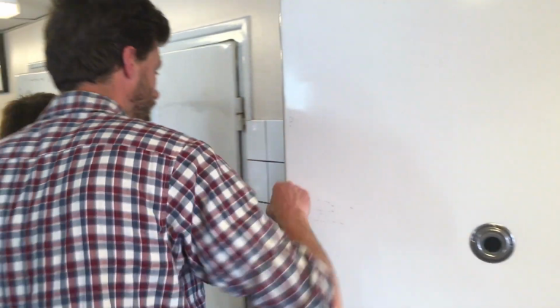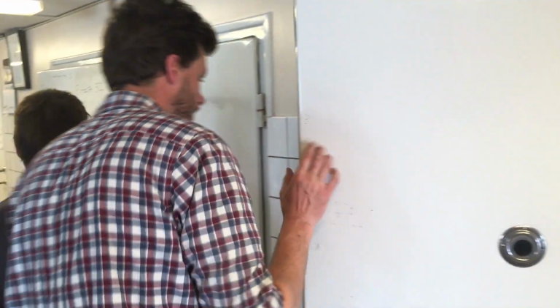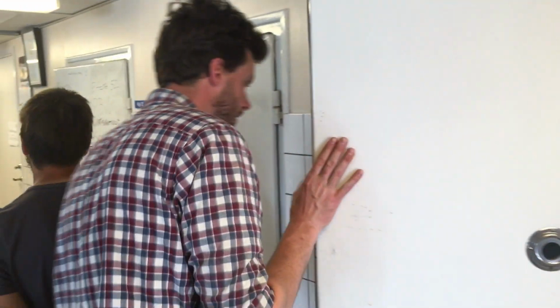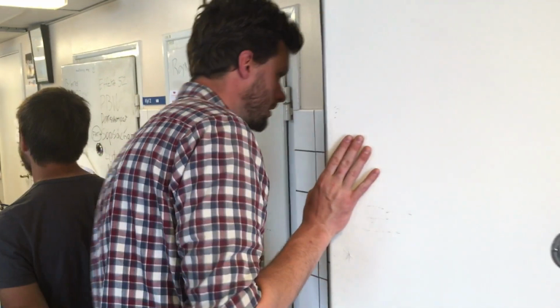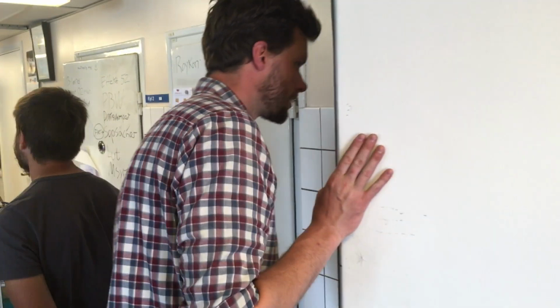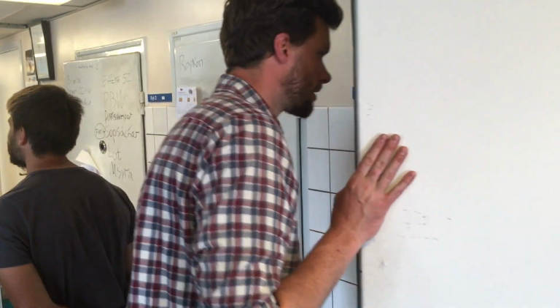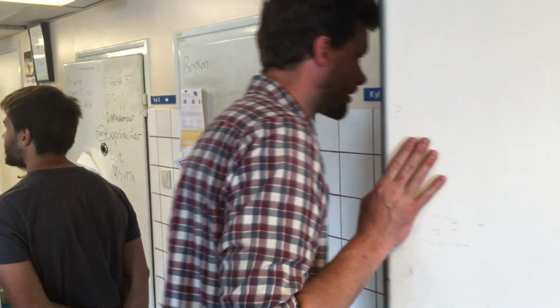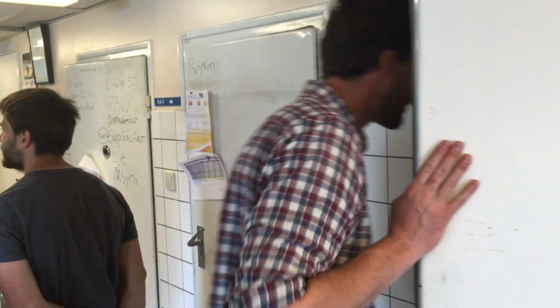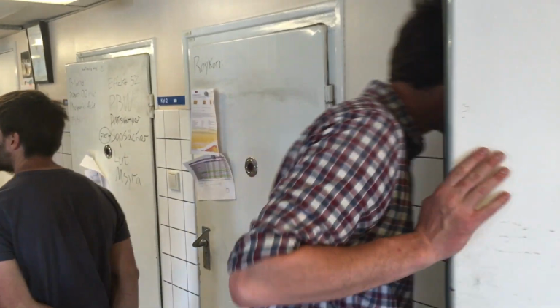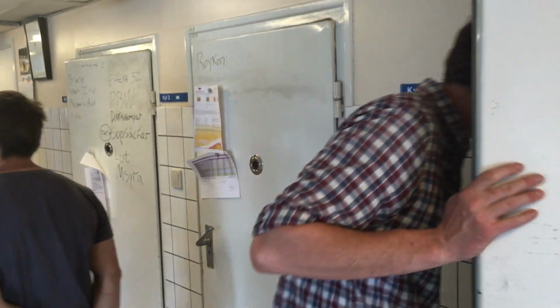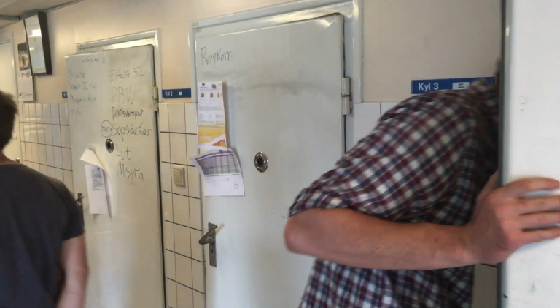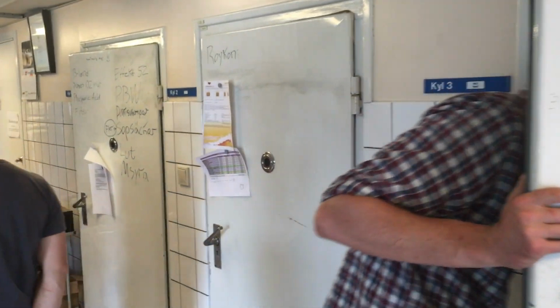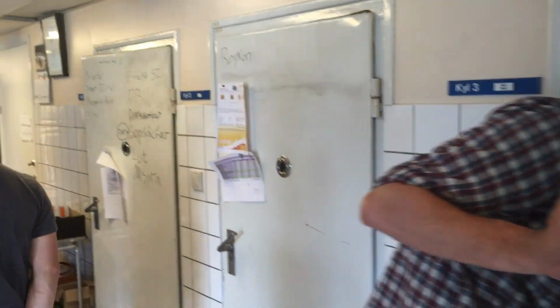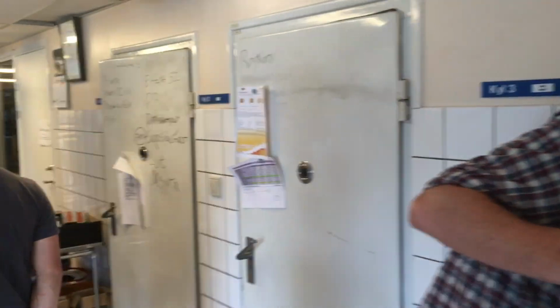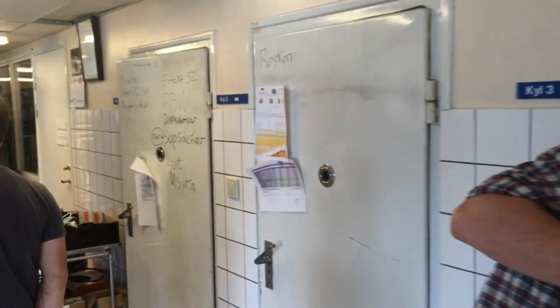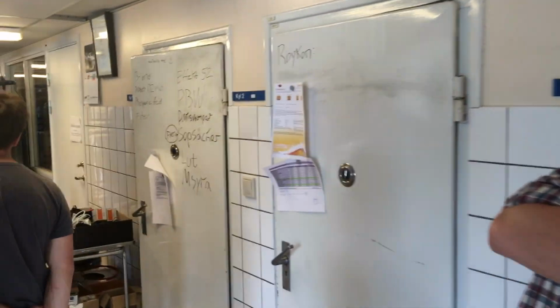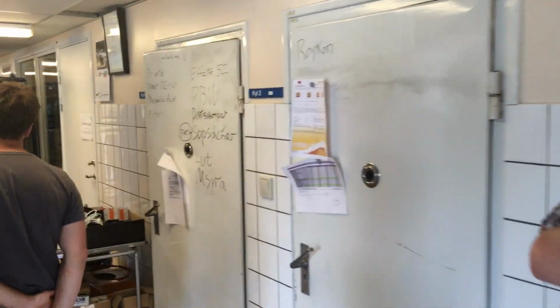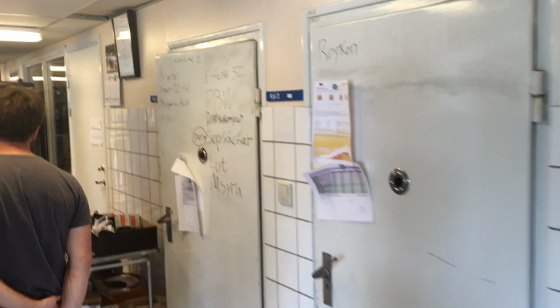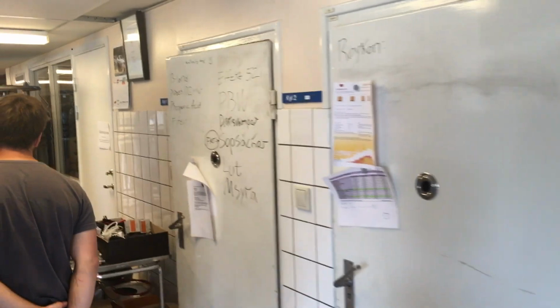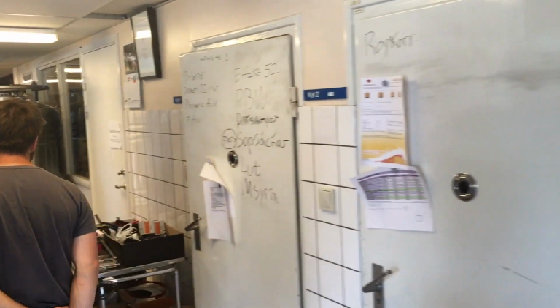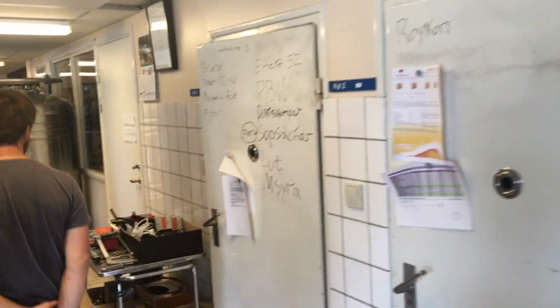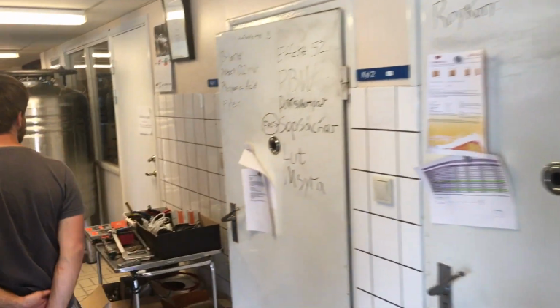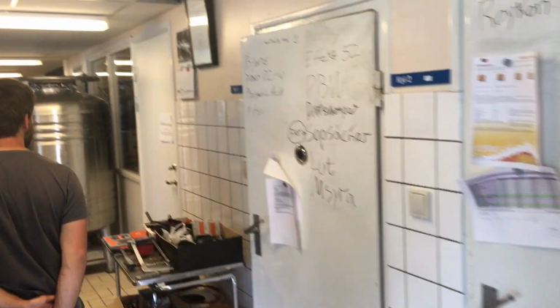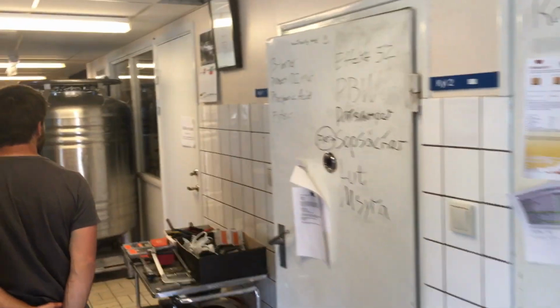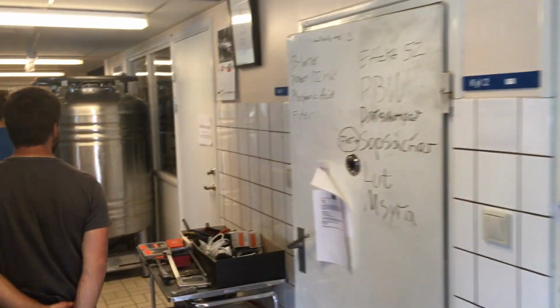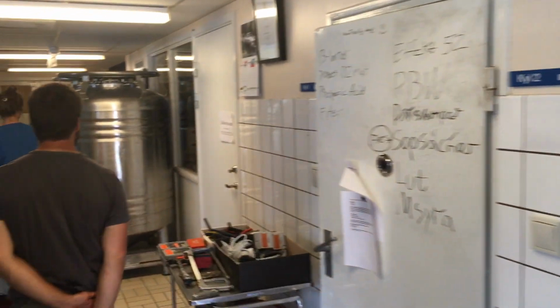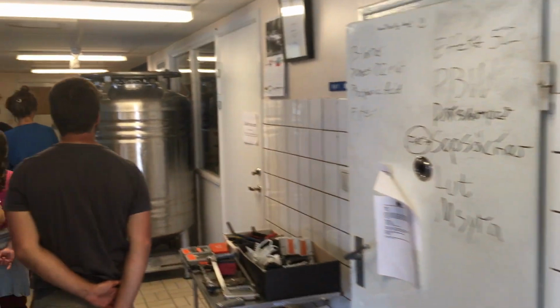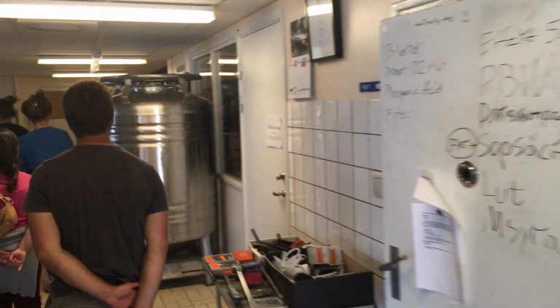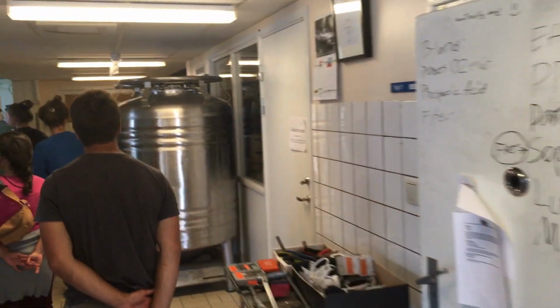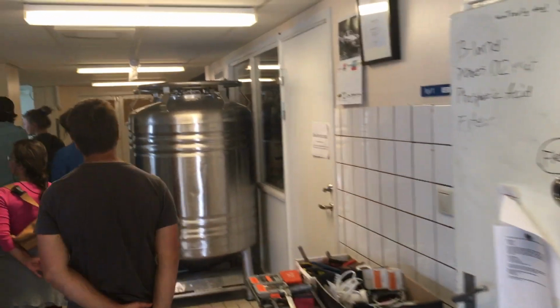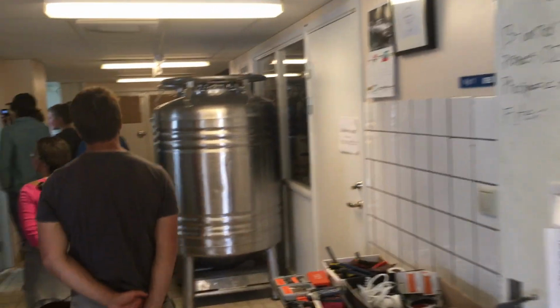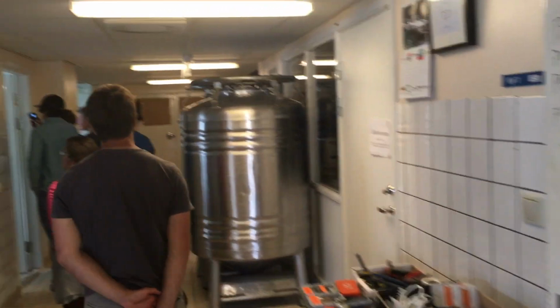This is the old hospital mill. It now makes beers.